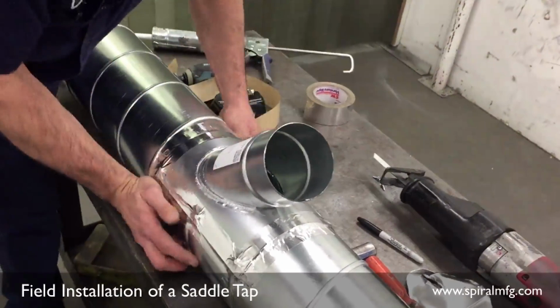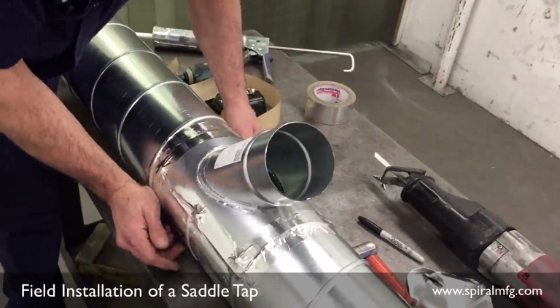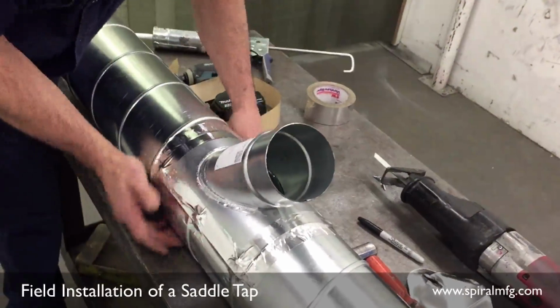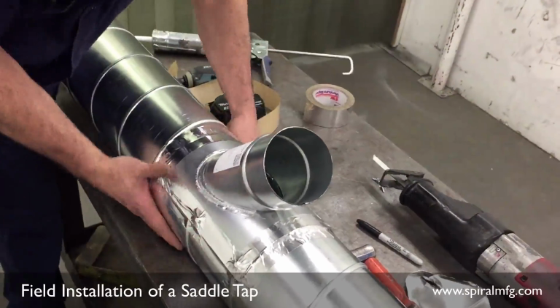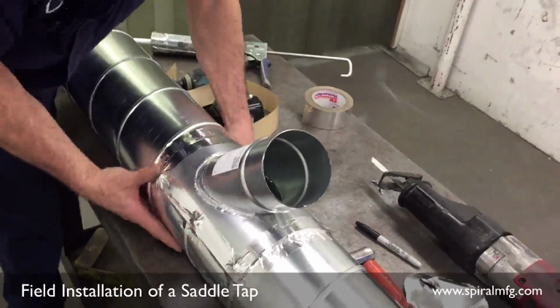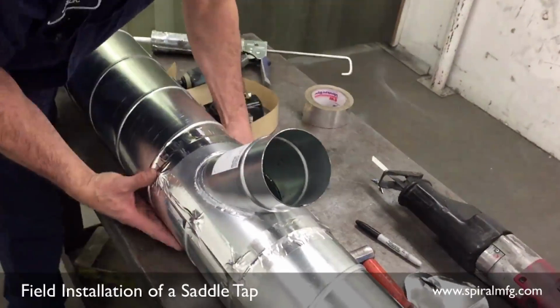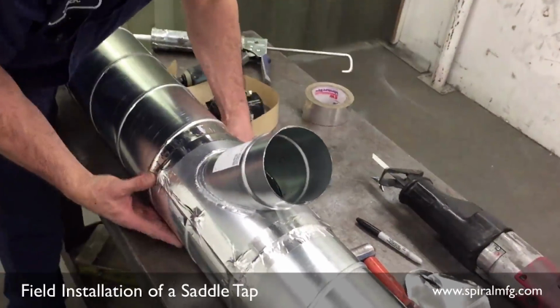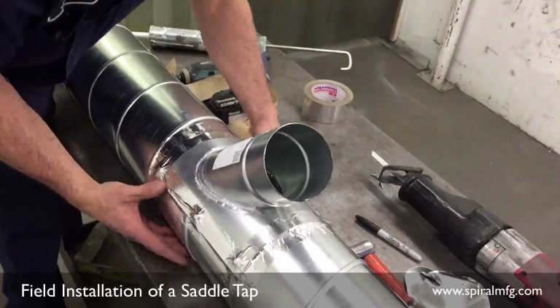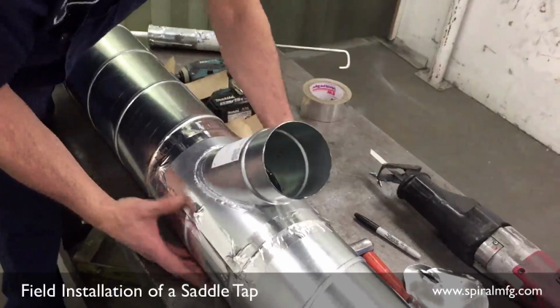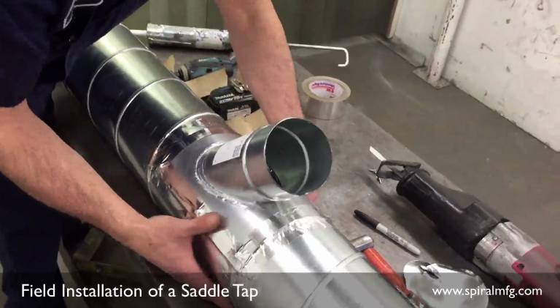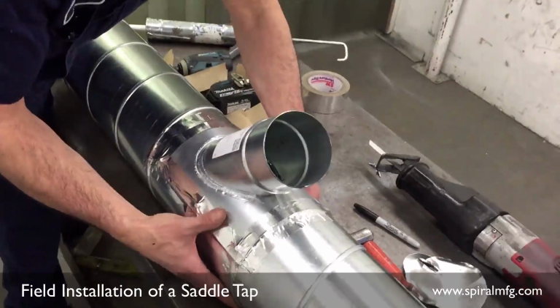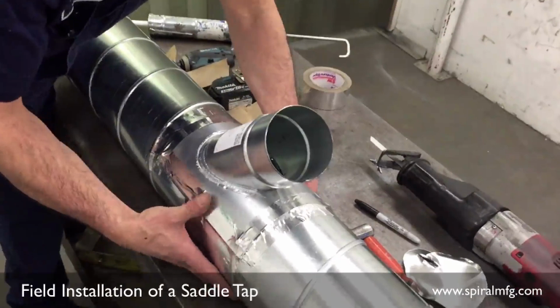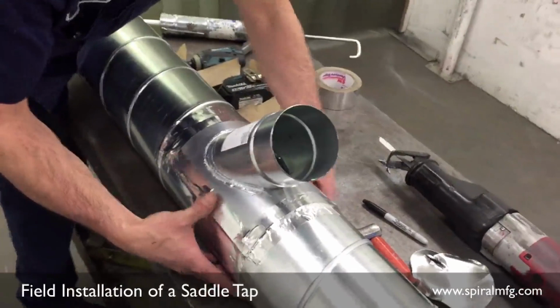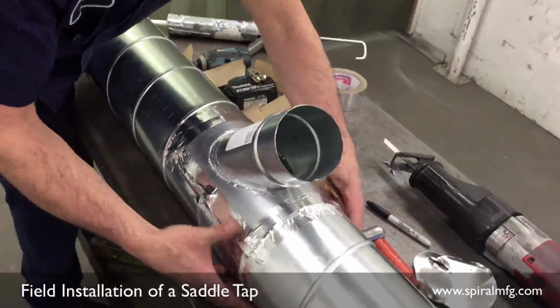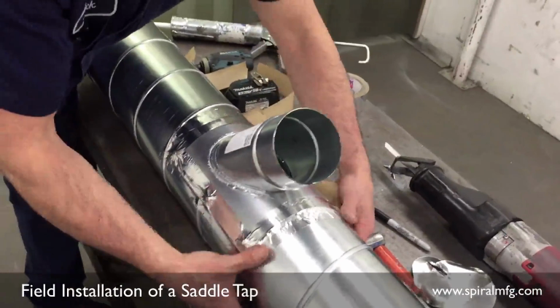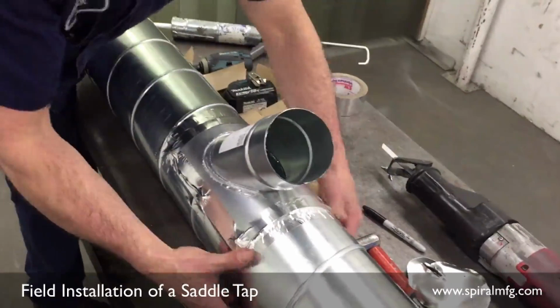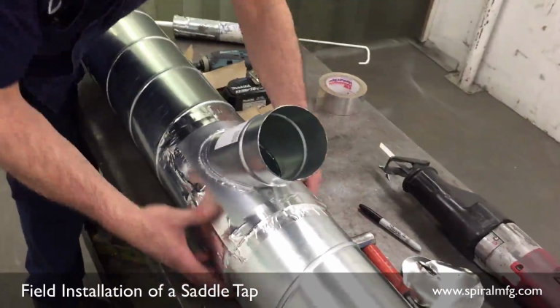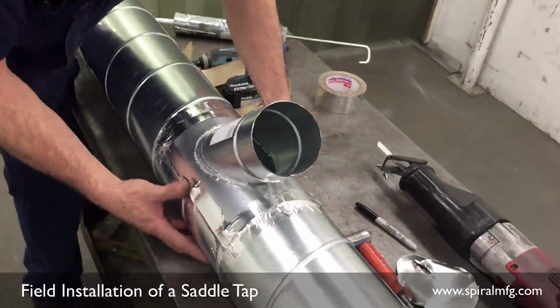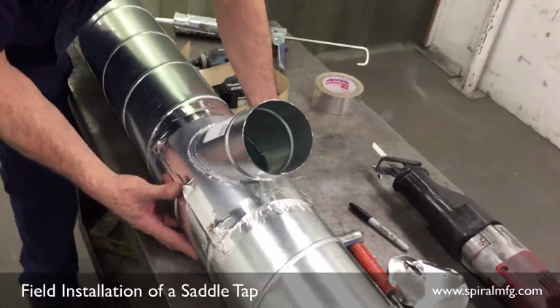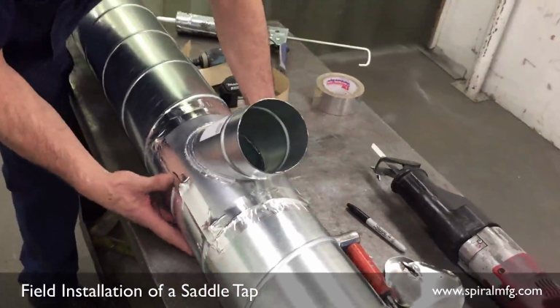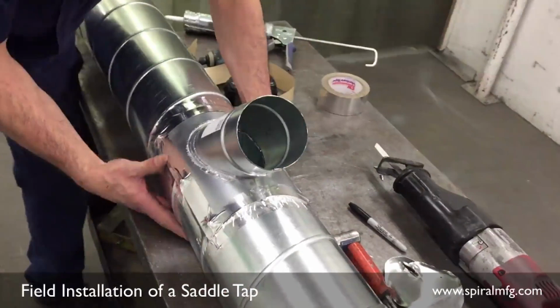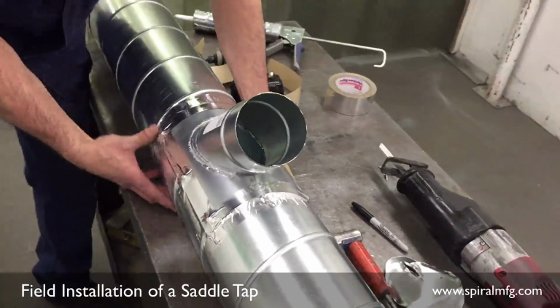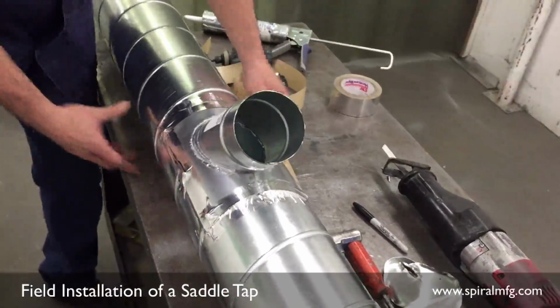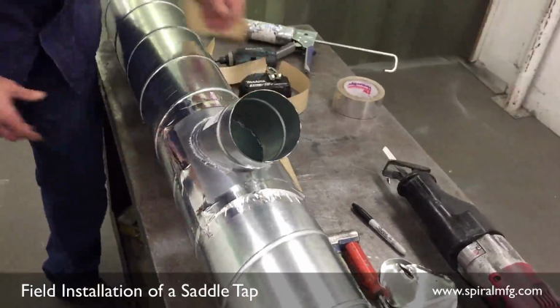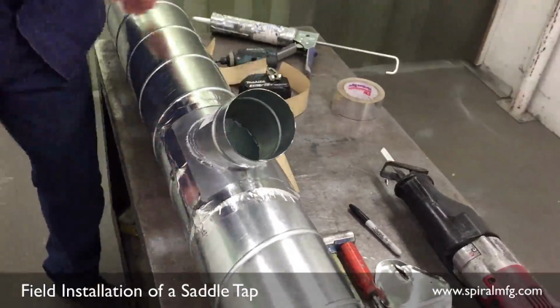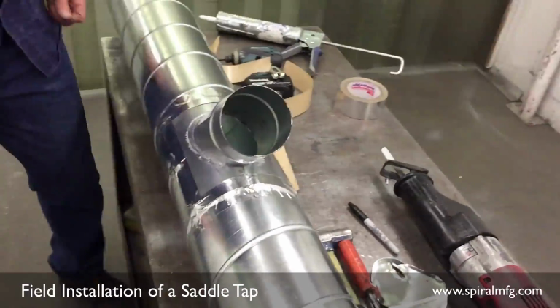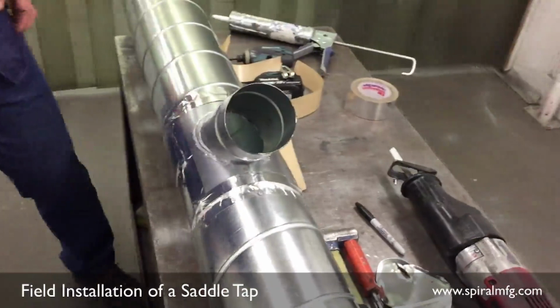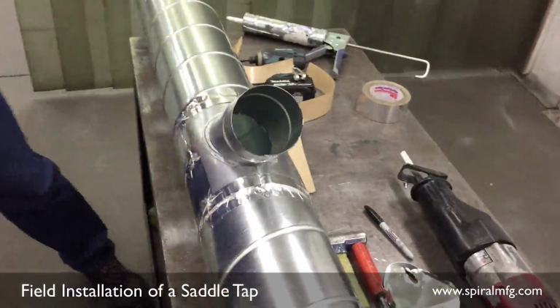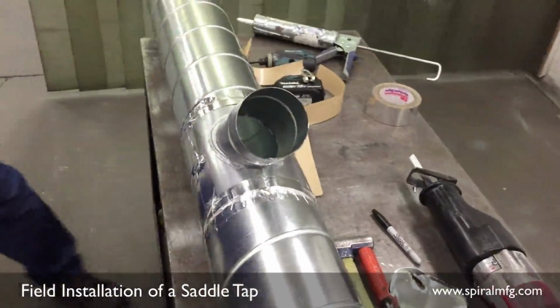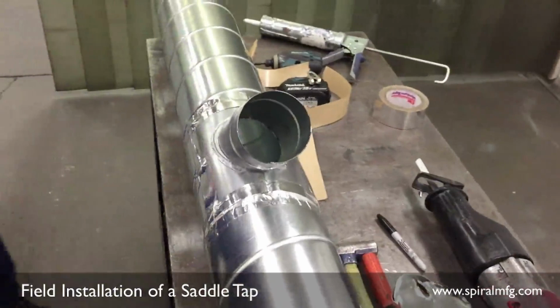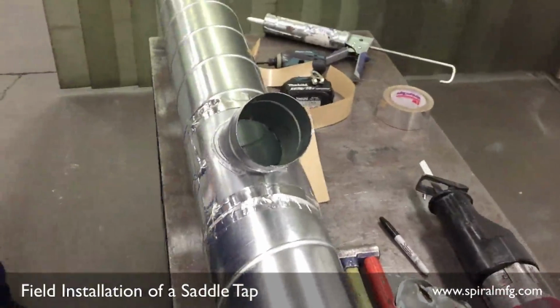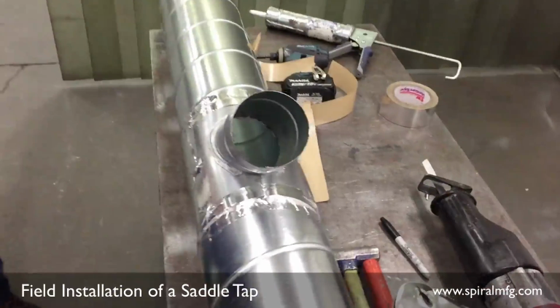Congratulations! You have now successfully mounted your saddle tap onto spiral pipe.